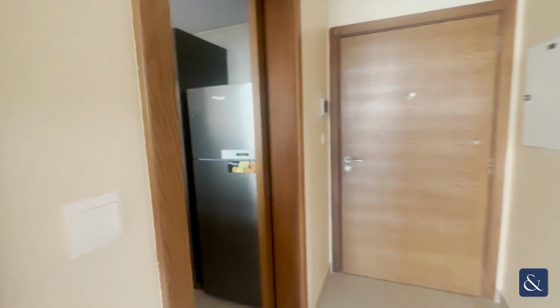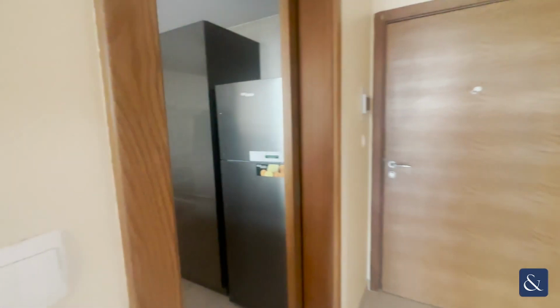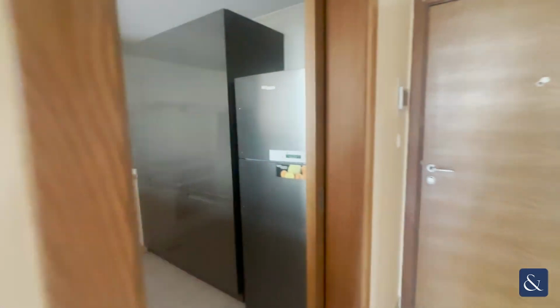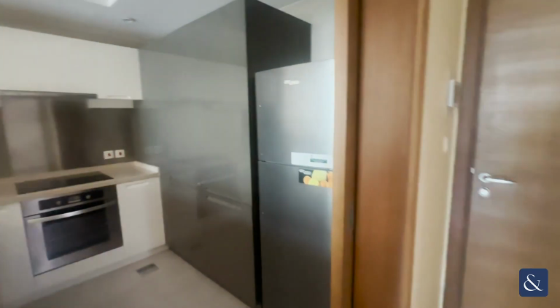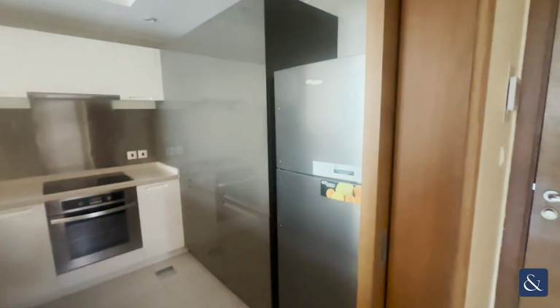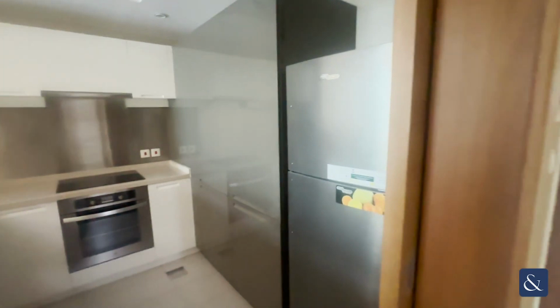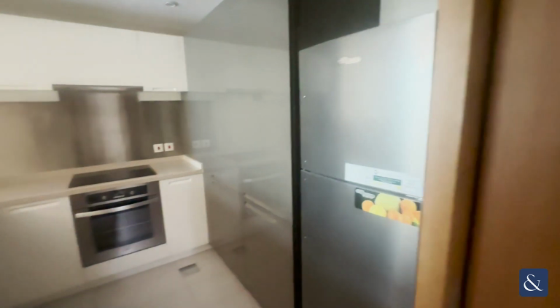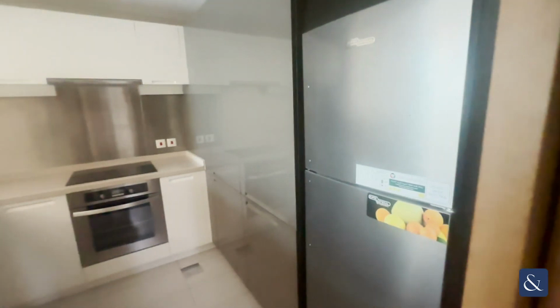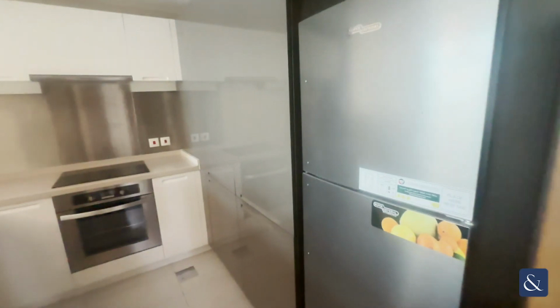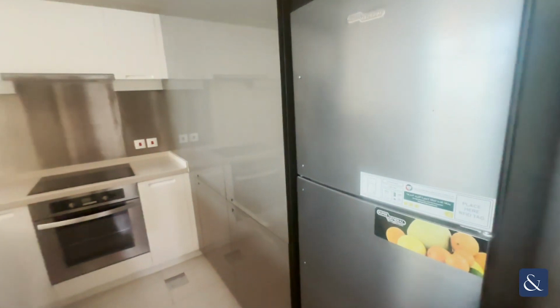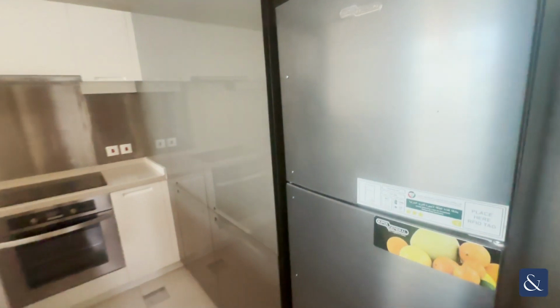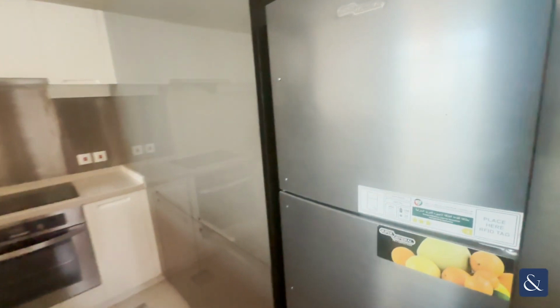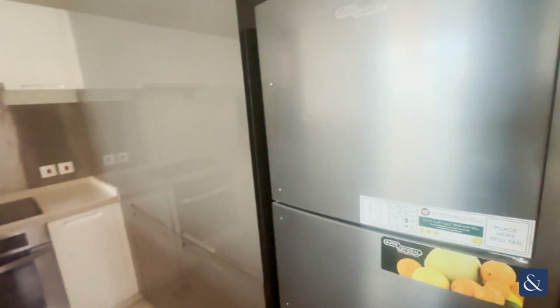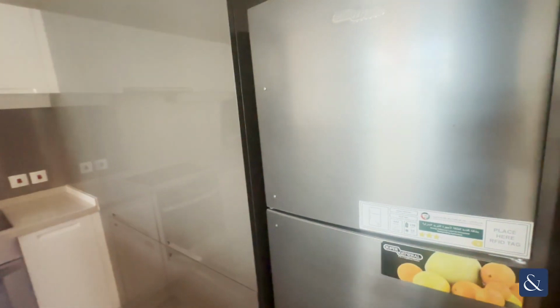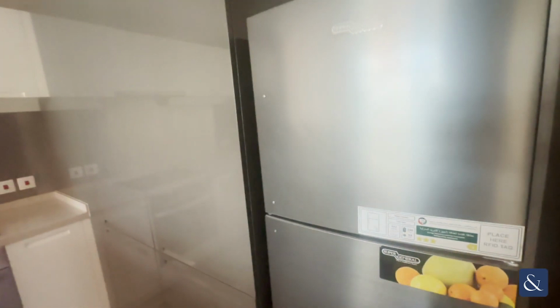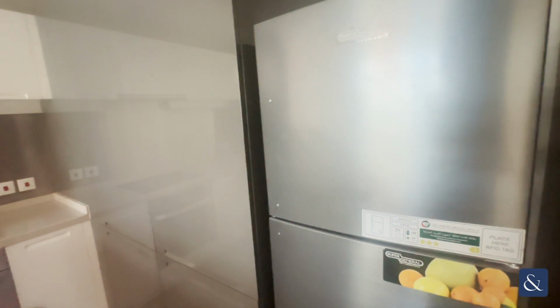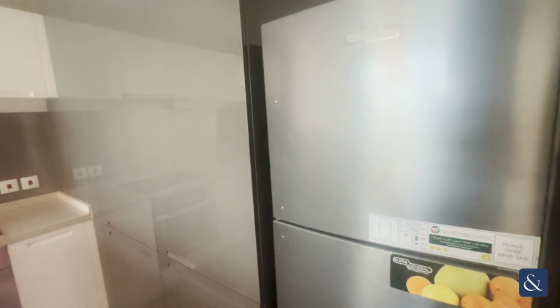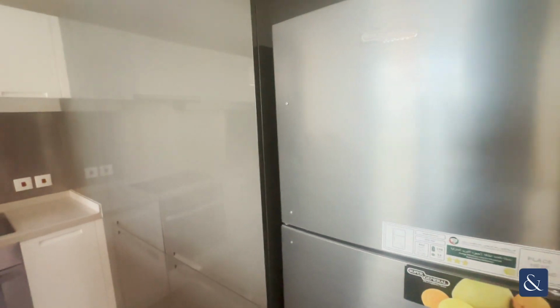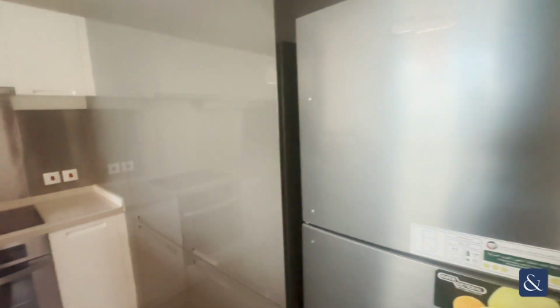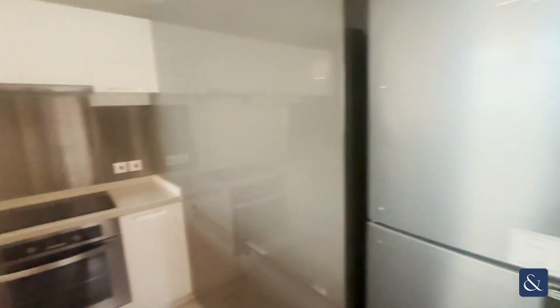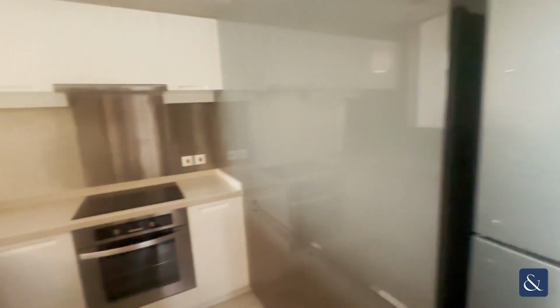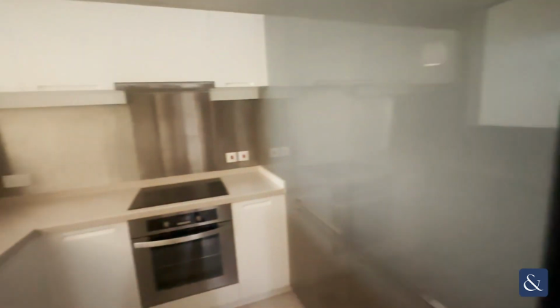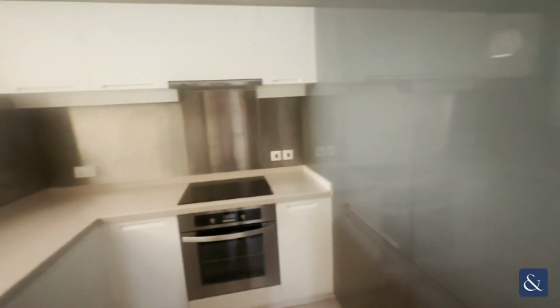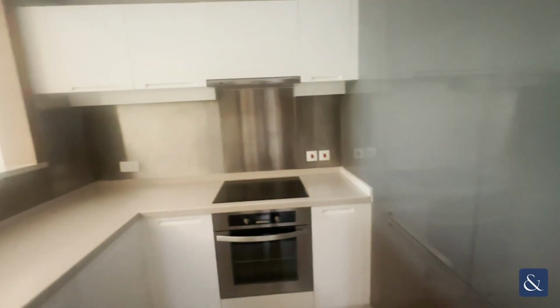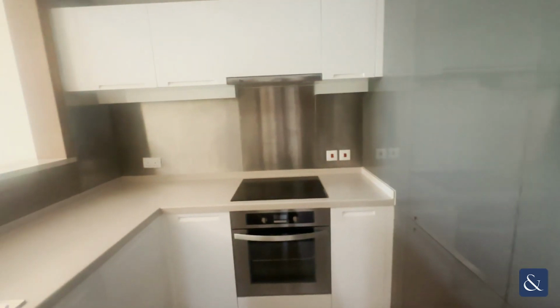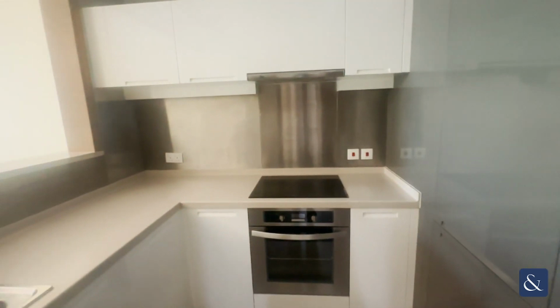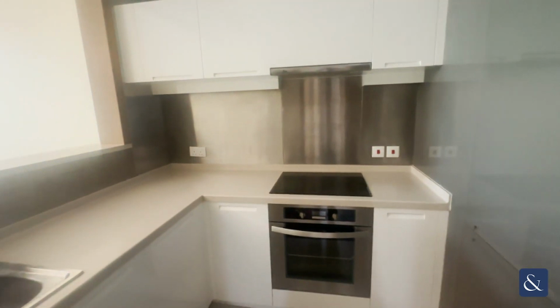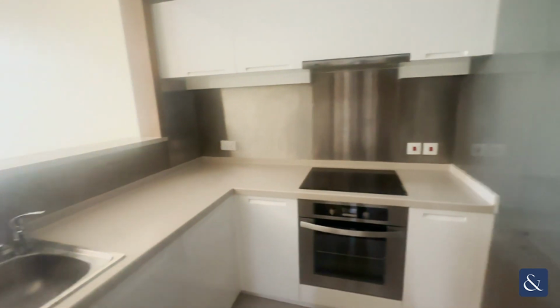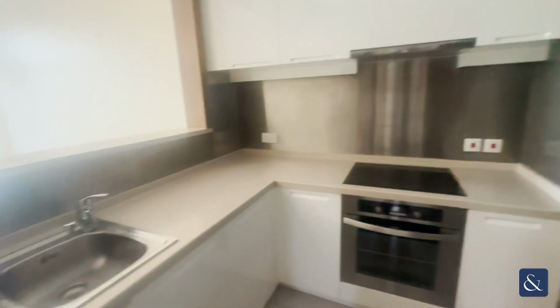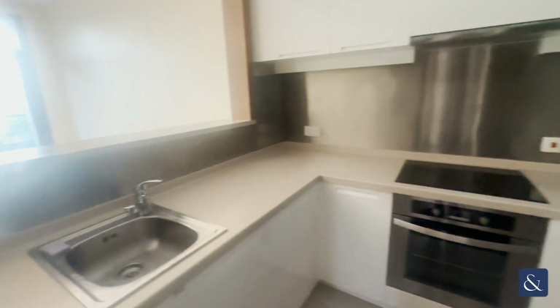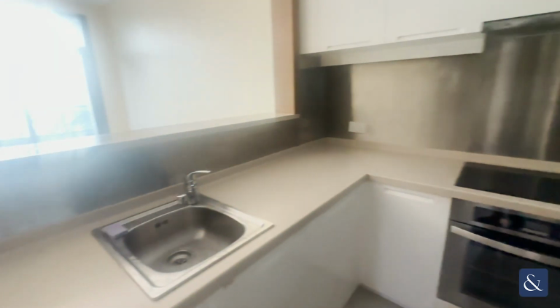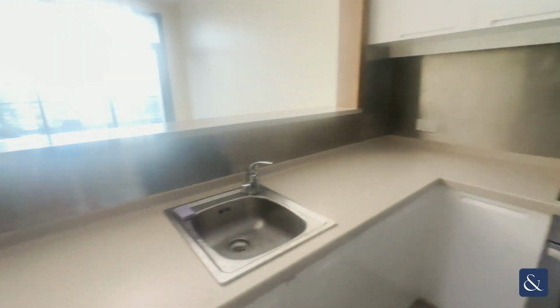The kitchen comes with fitted appliances, which include your fridge freezer and your oven.